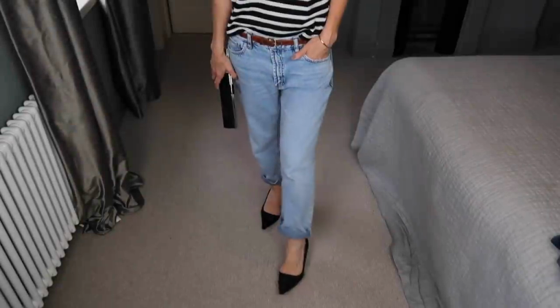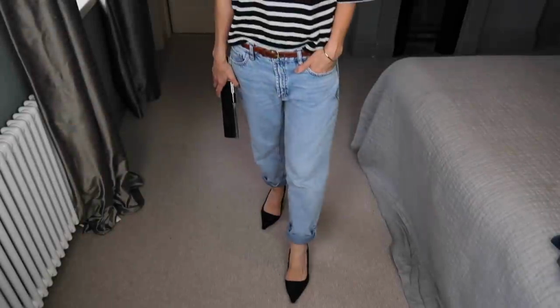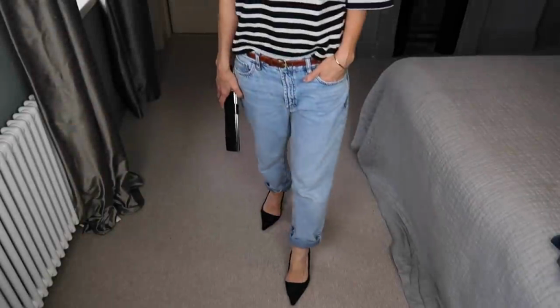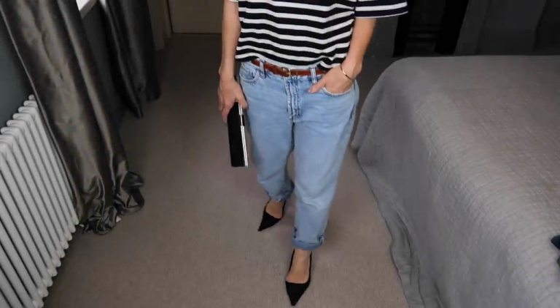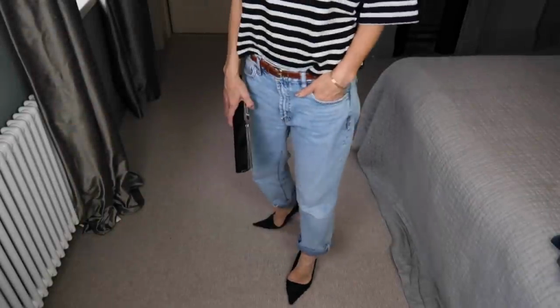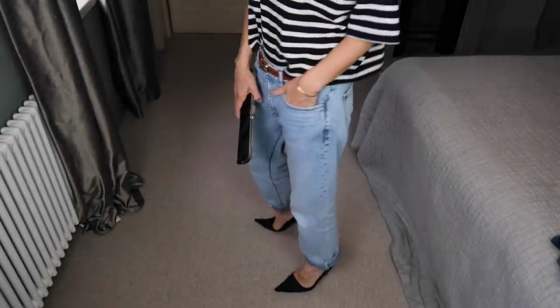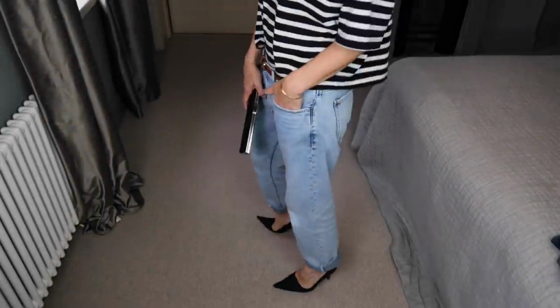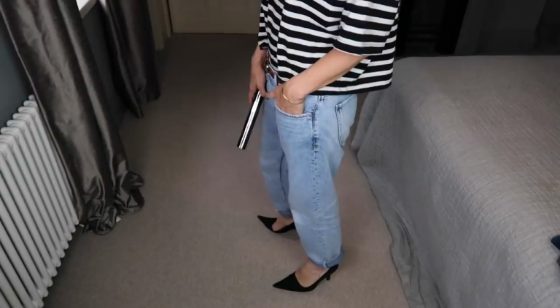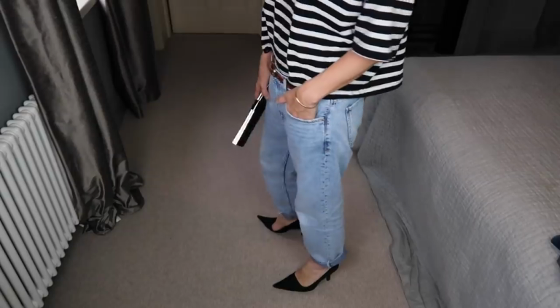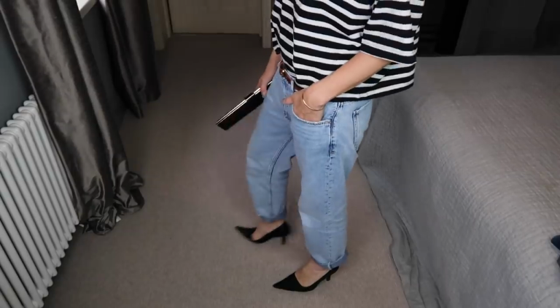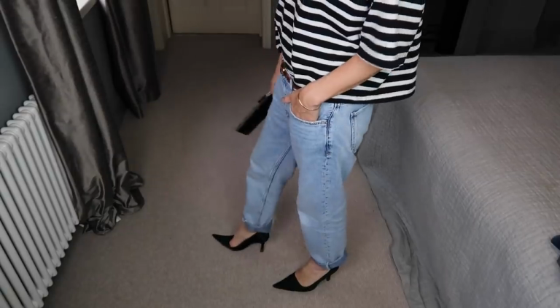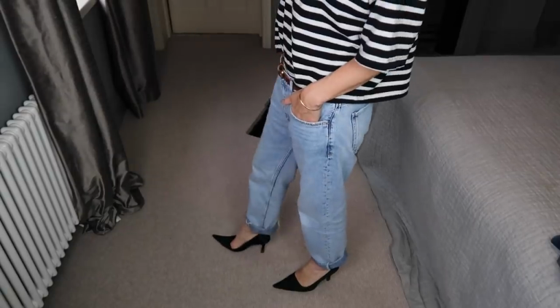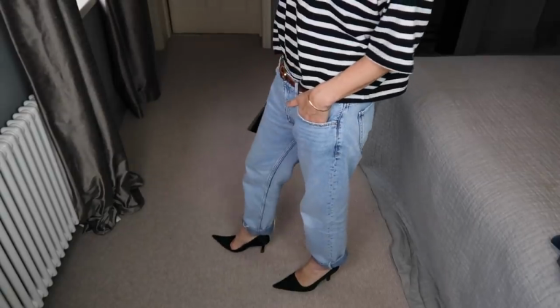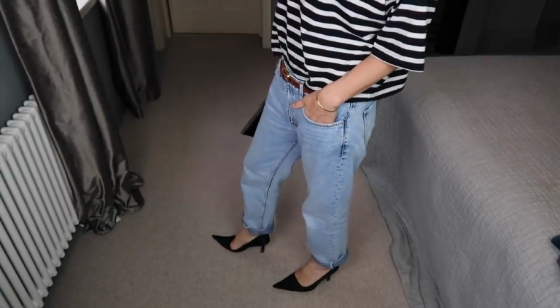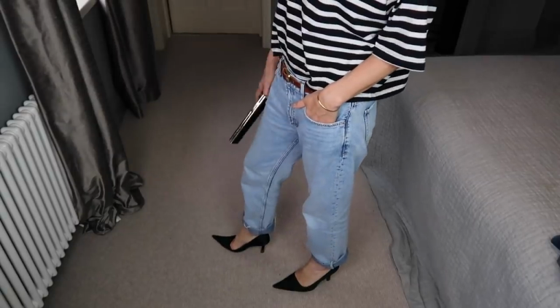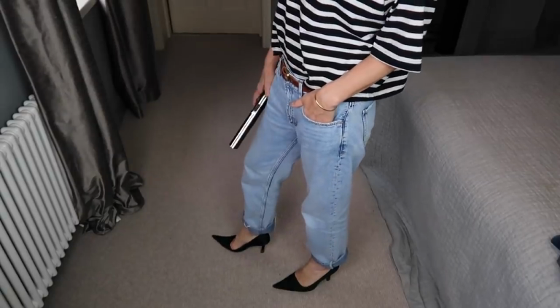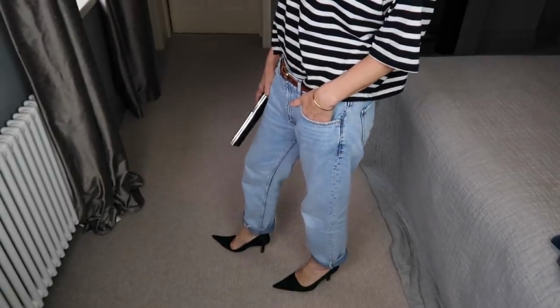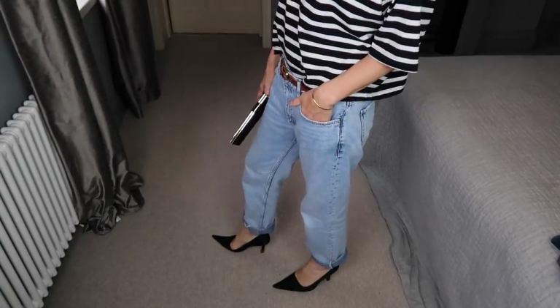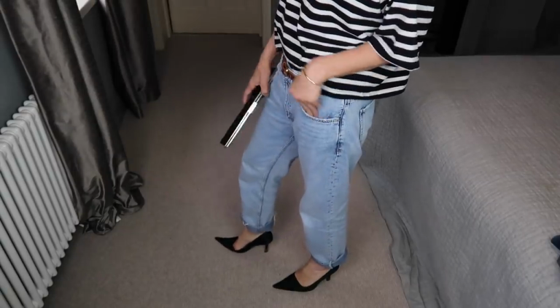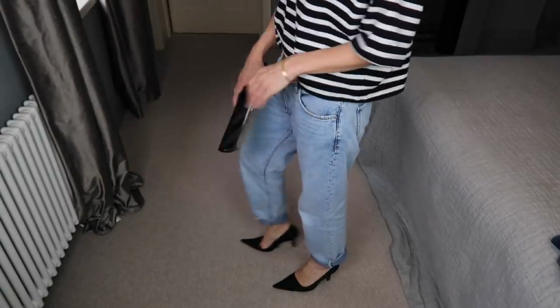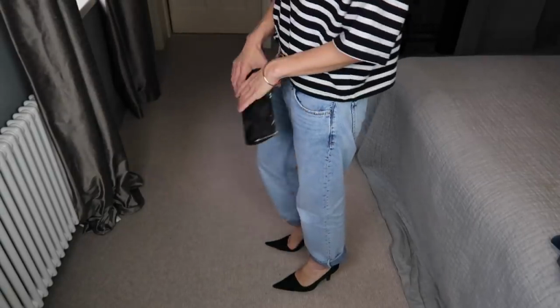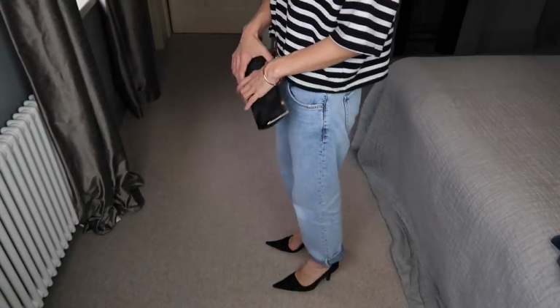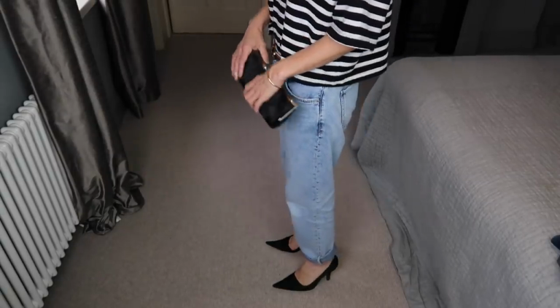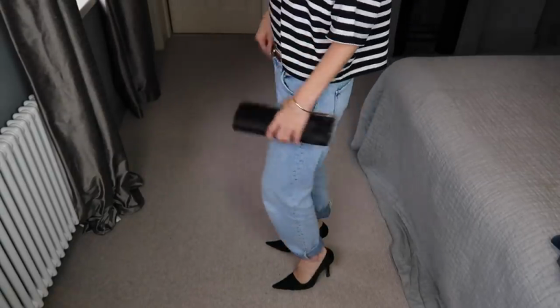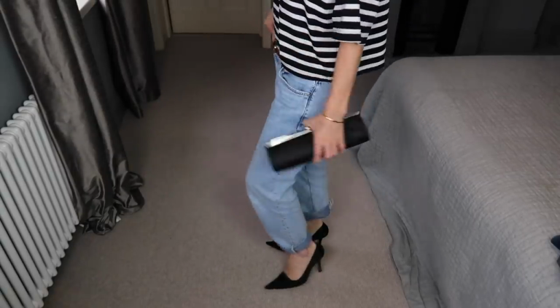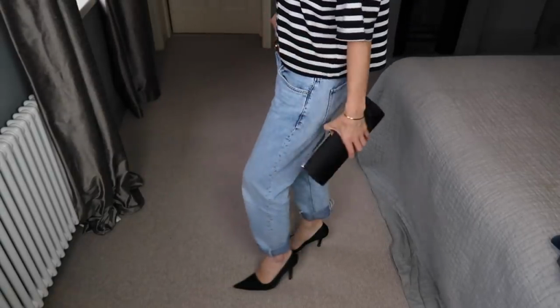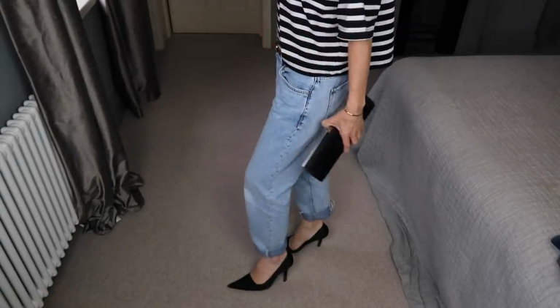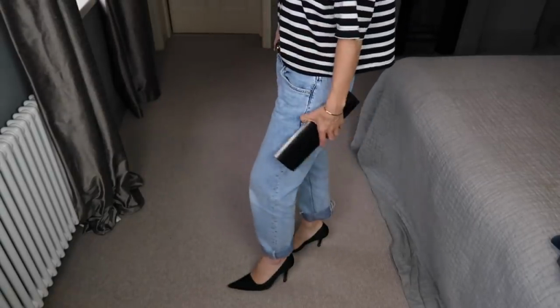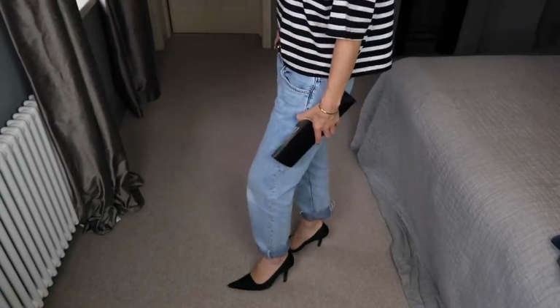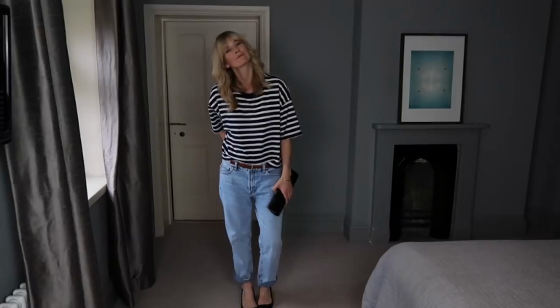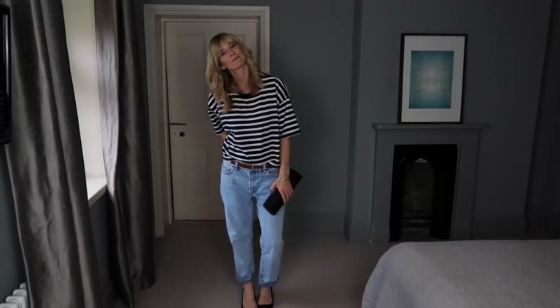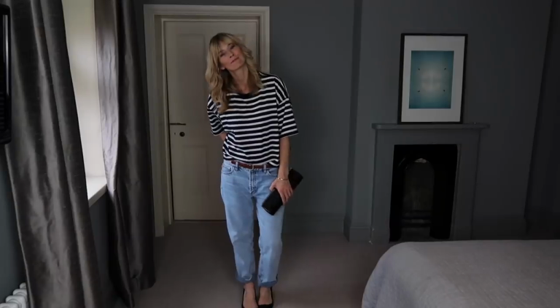For a really easy day-to-night look, just add a pair of classic heels and a clutch.